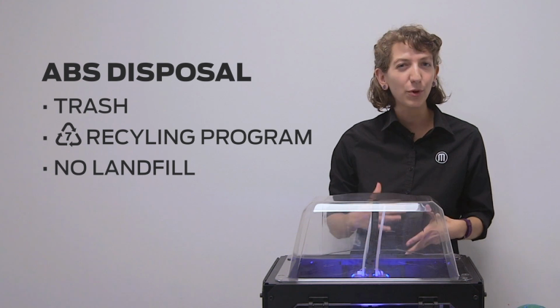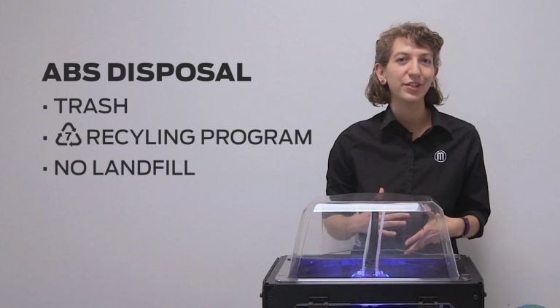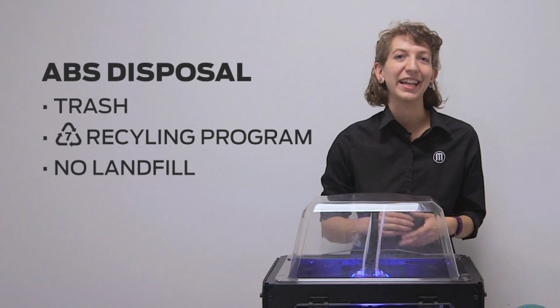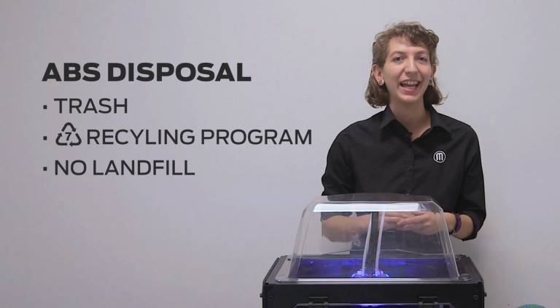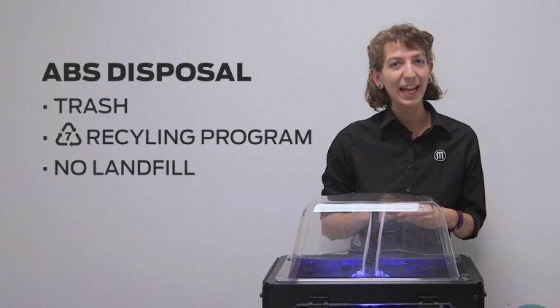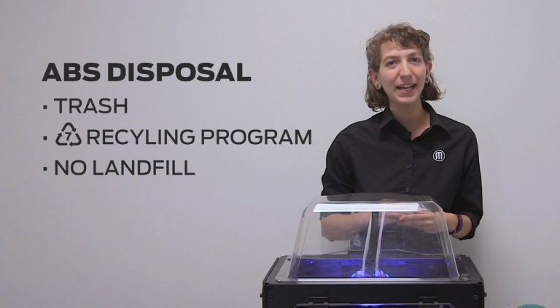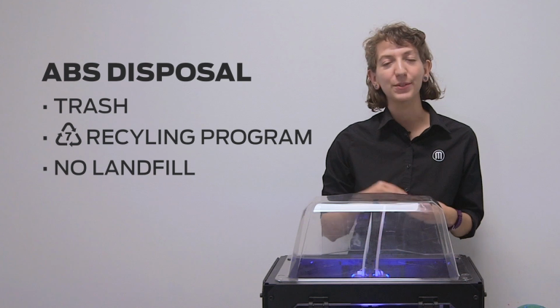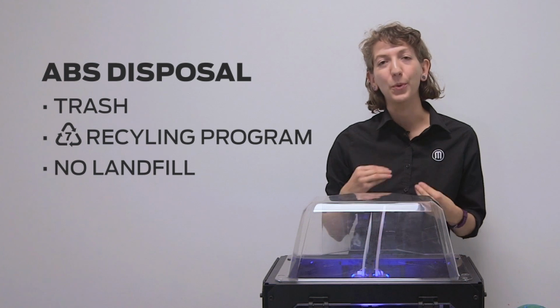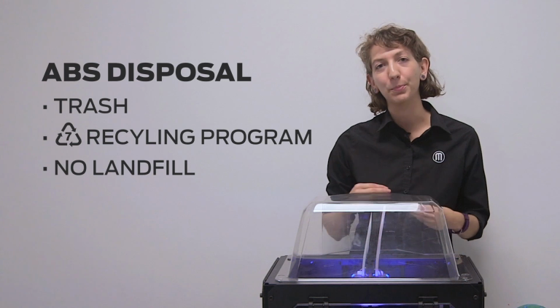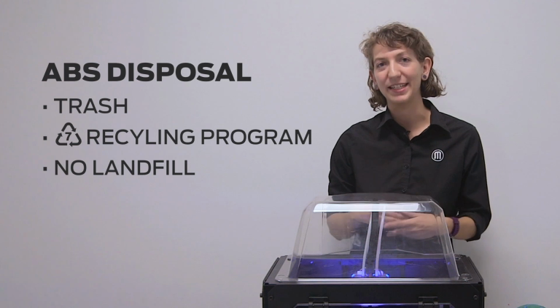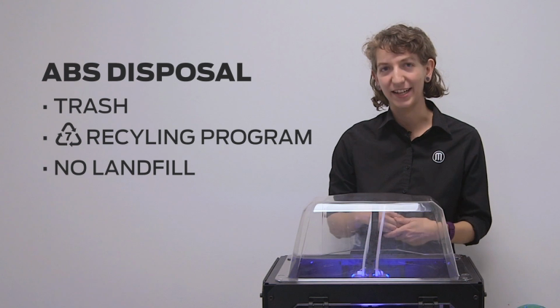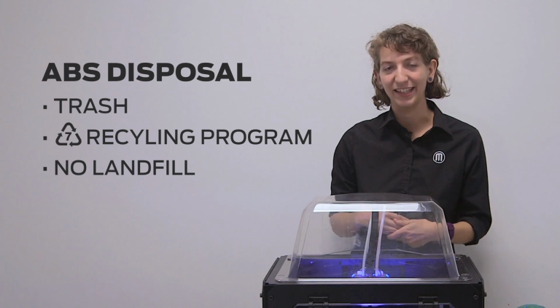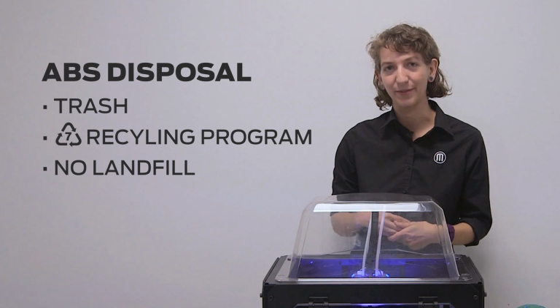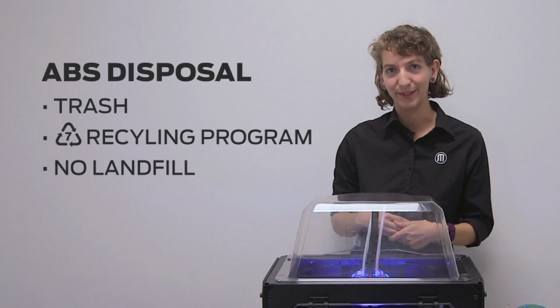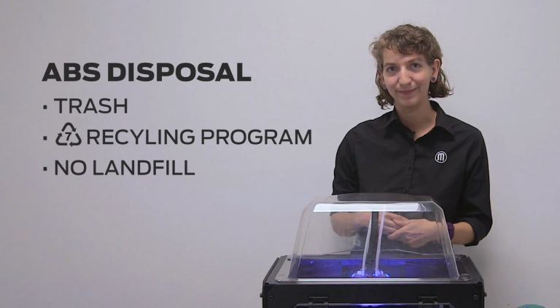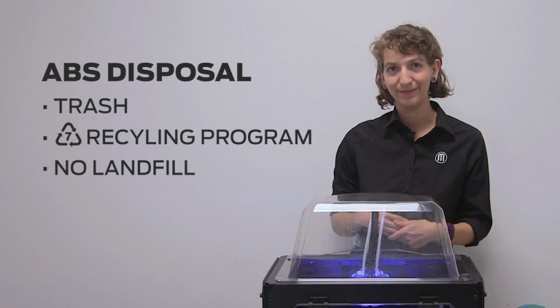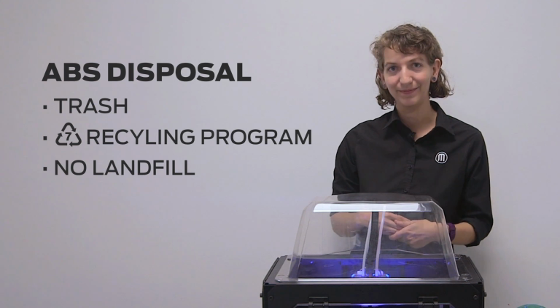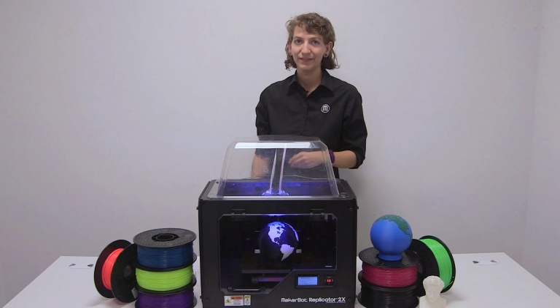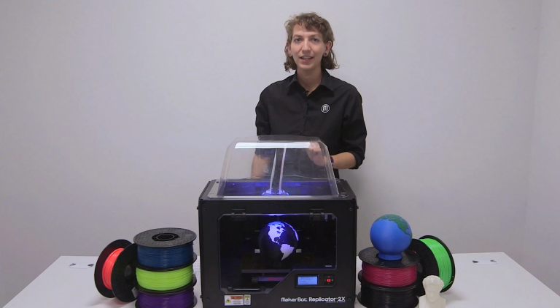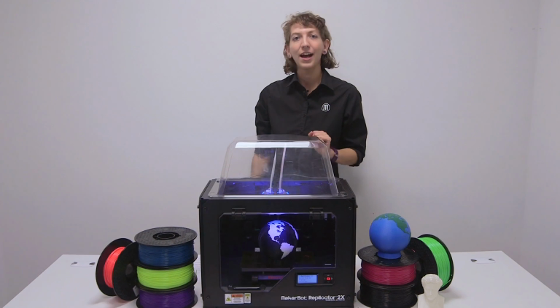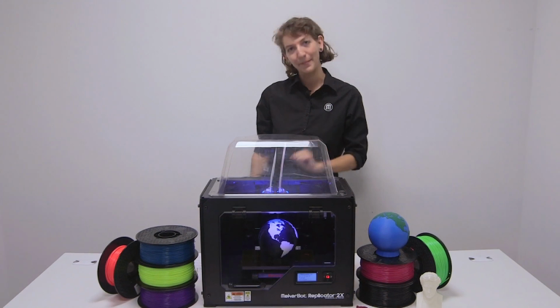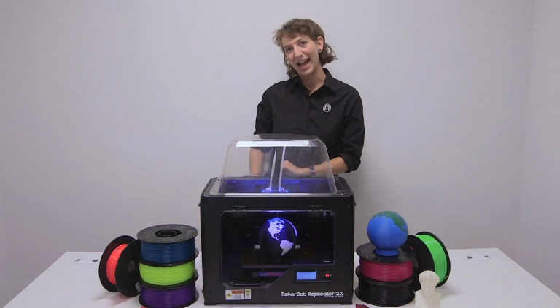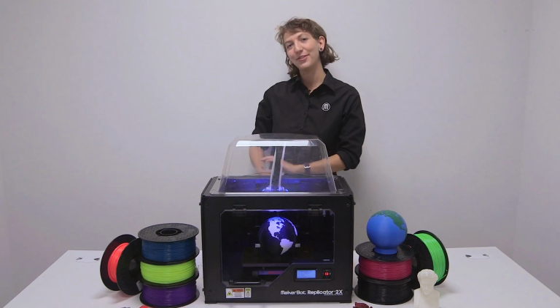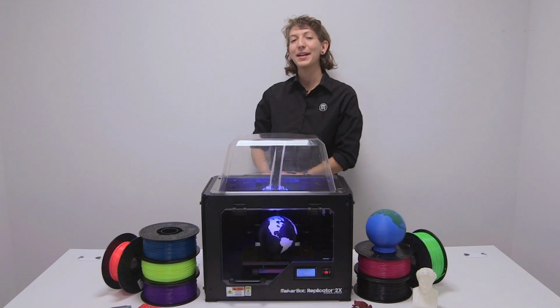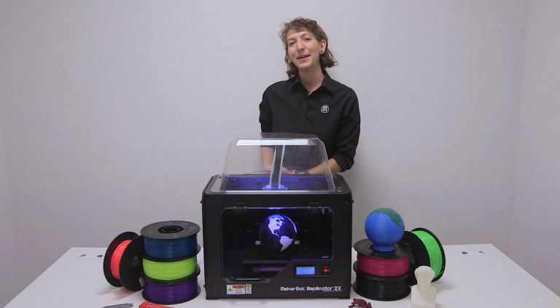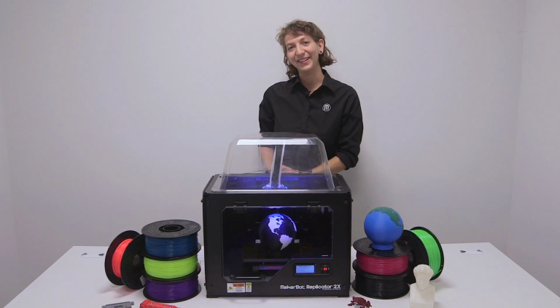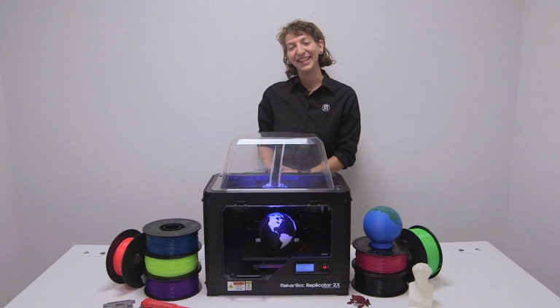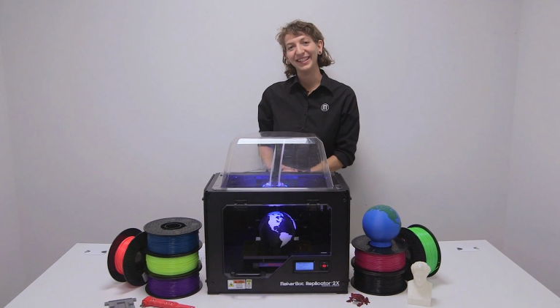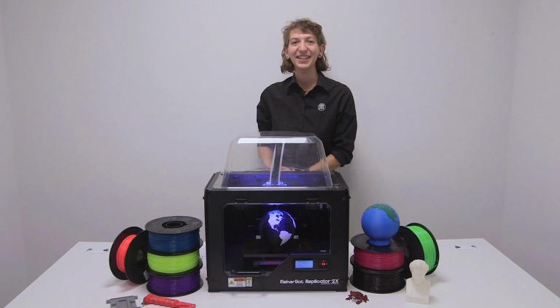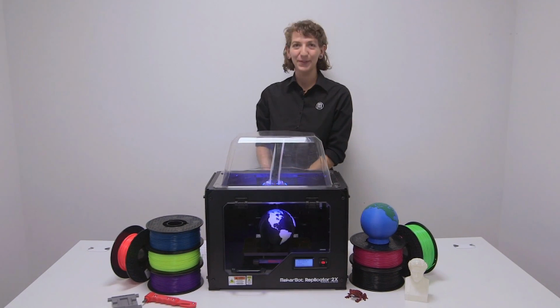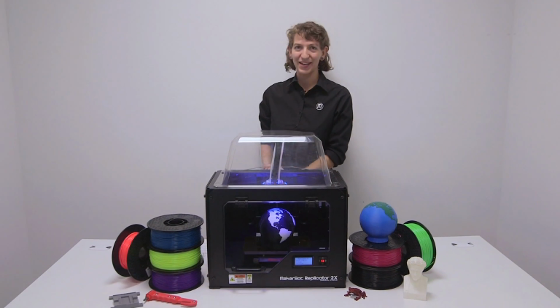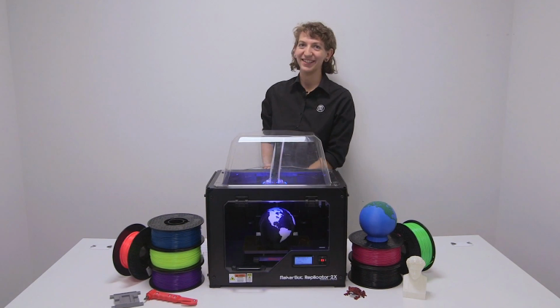Unfortunately, ABS won't break down in a landfill. On behalf of MakerBot Learning, thanks for watching.